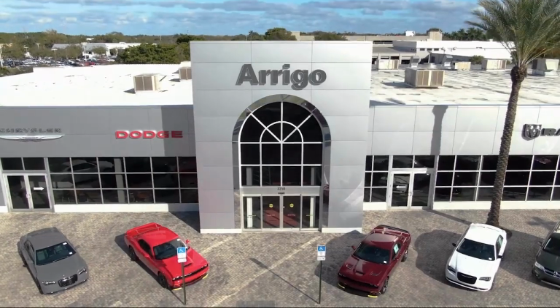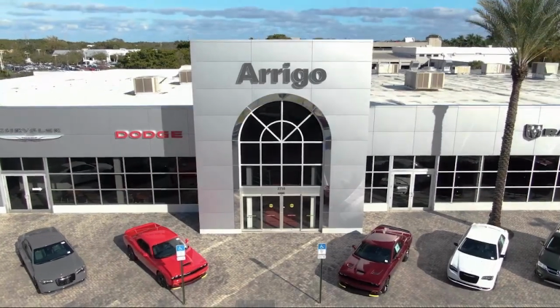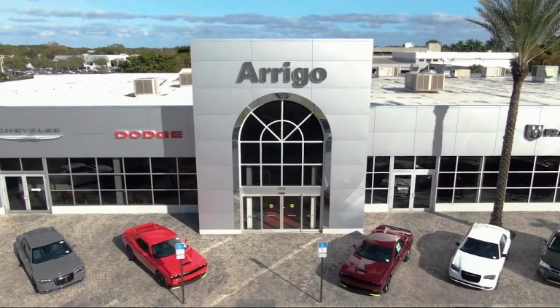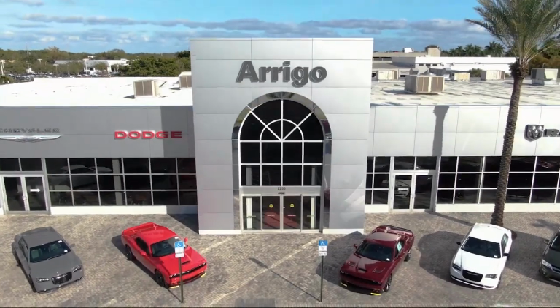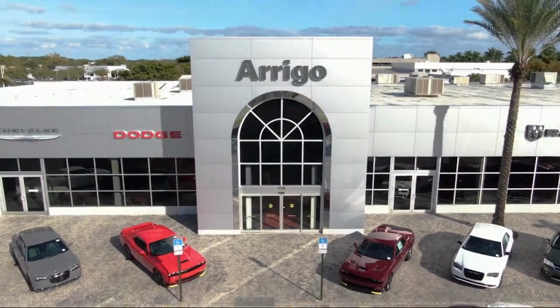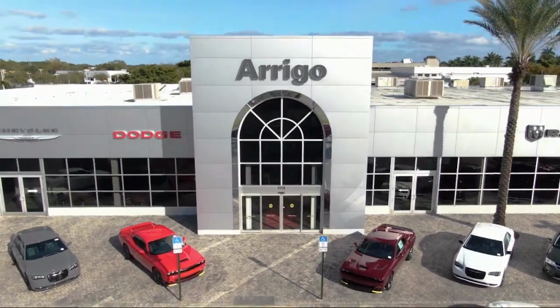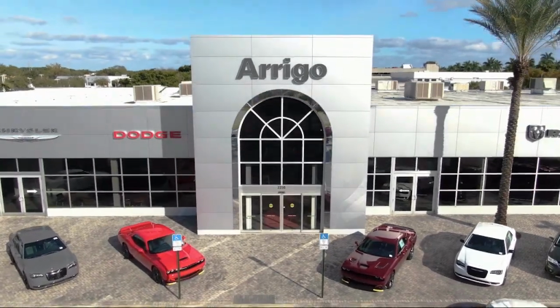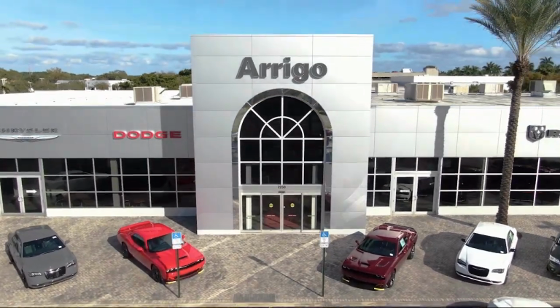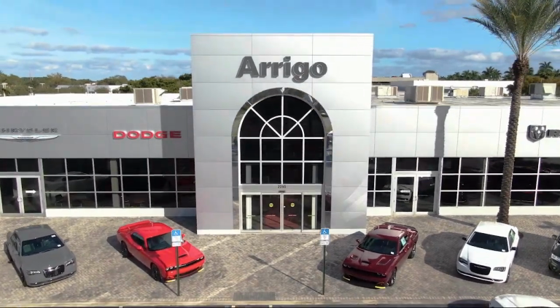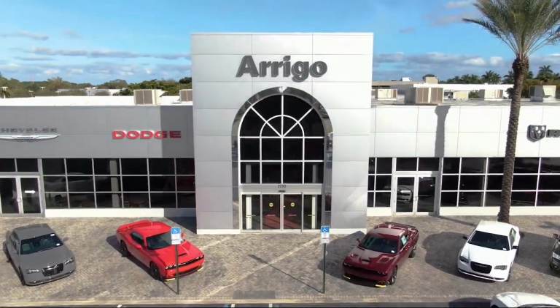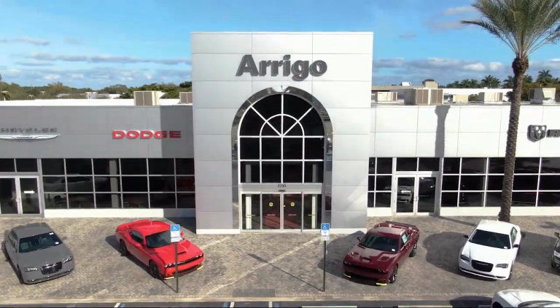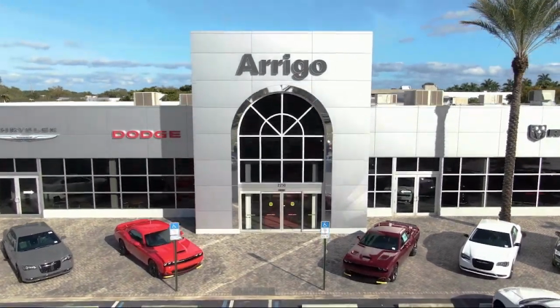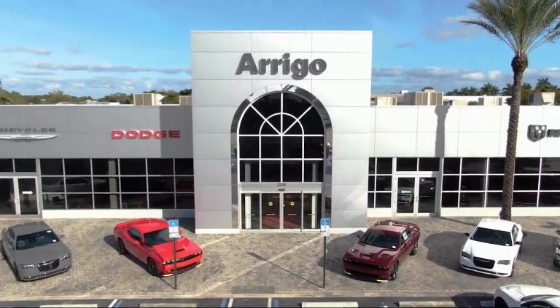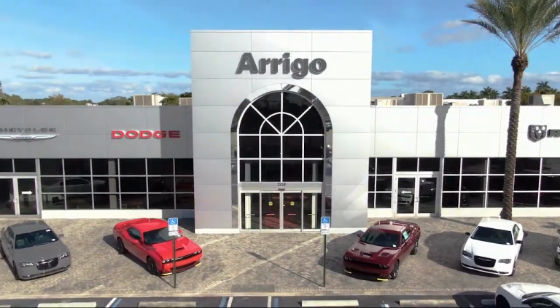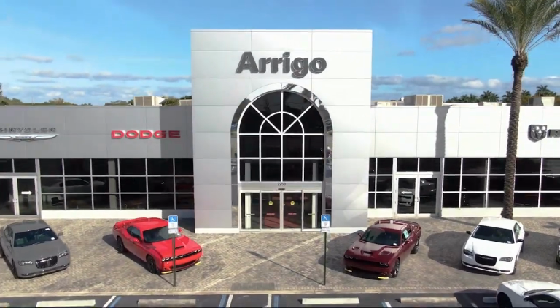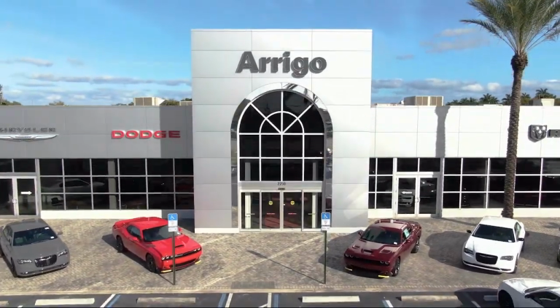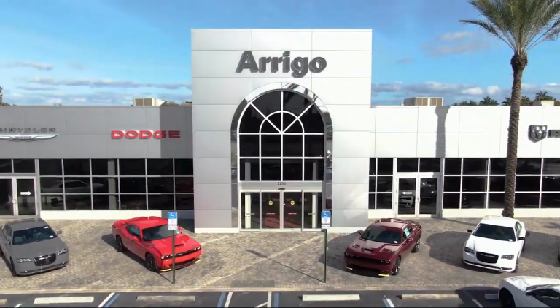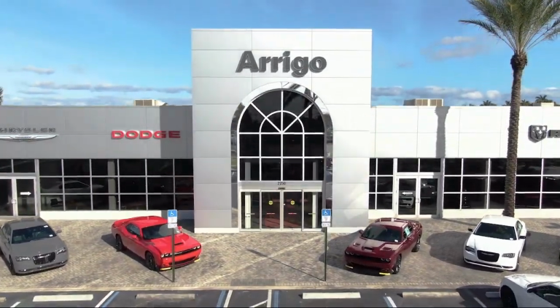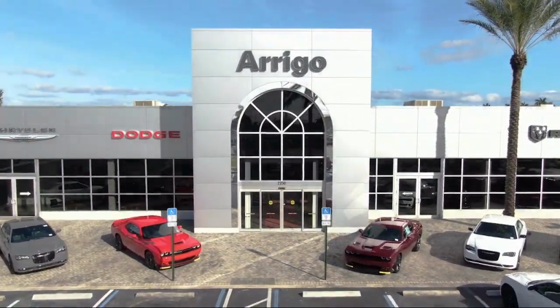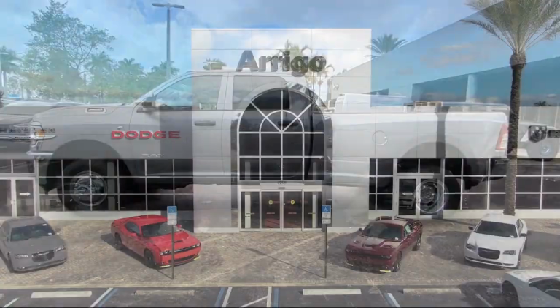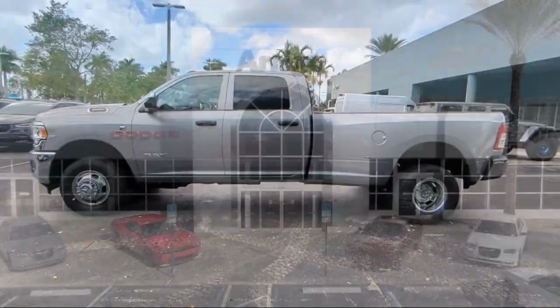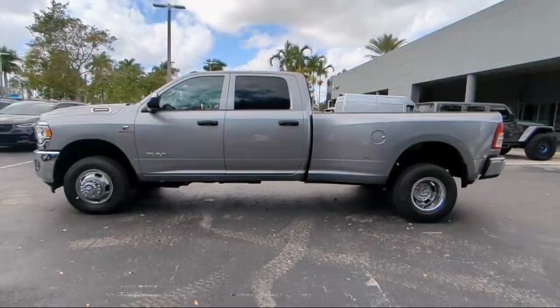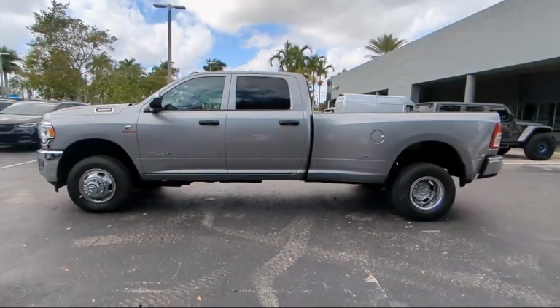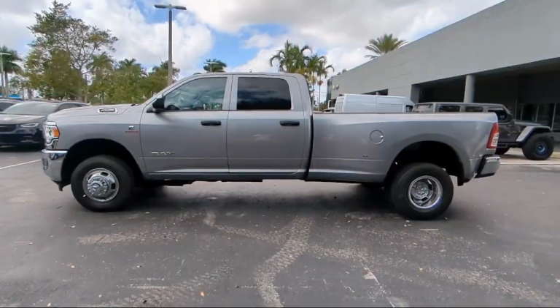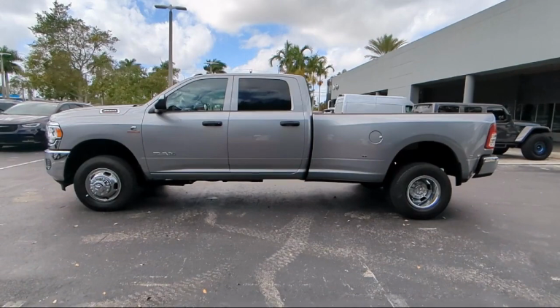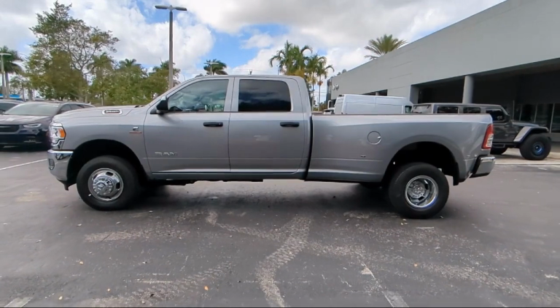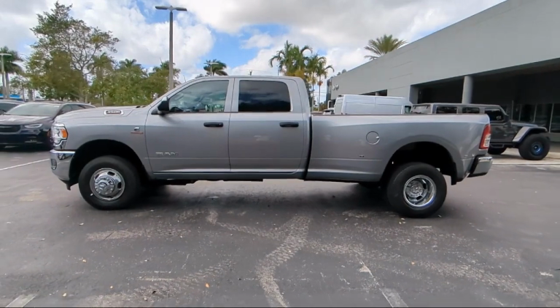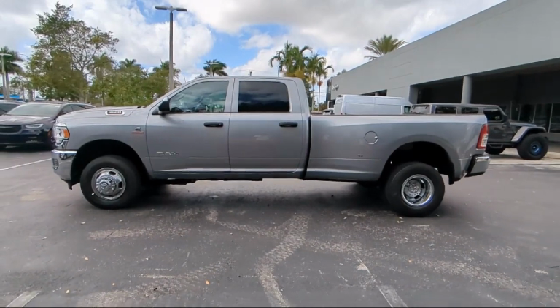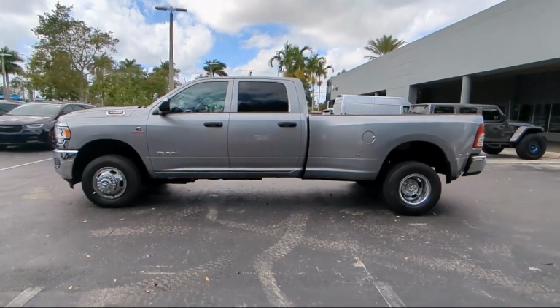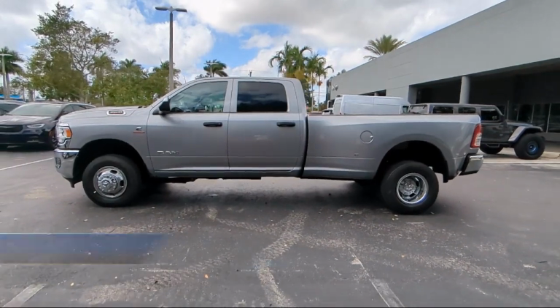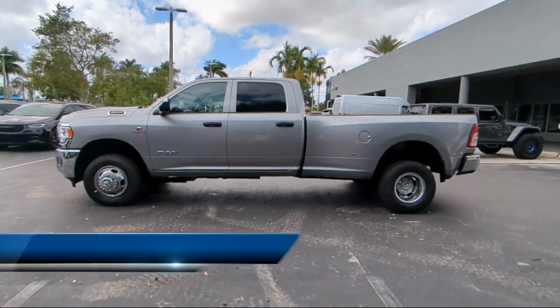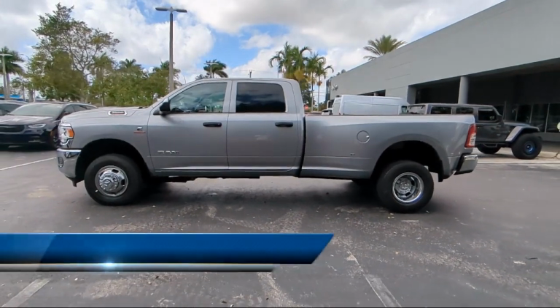Welcome to Rego Chrysler Dodge Jeep Ram Margate. Here's a look at another one of our great vehicles for sale.